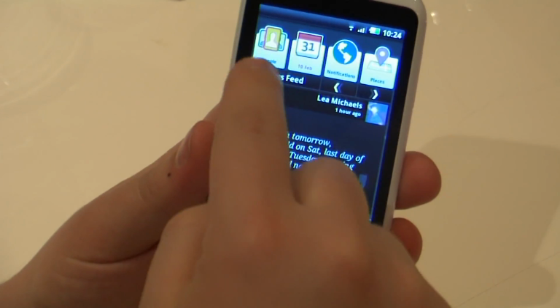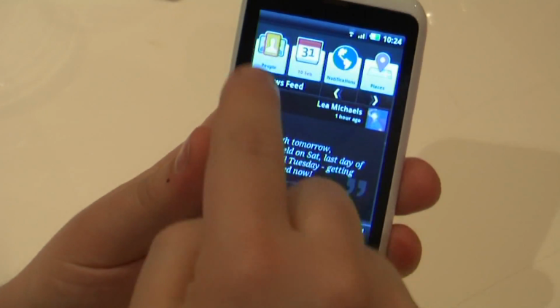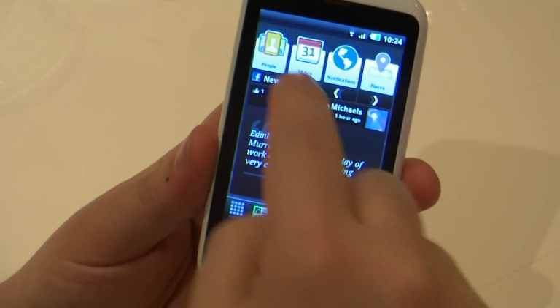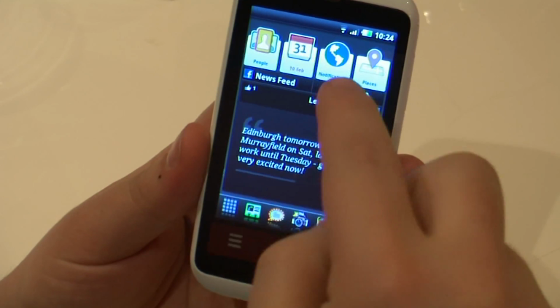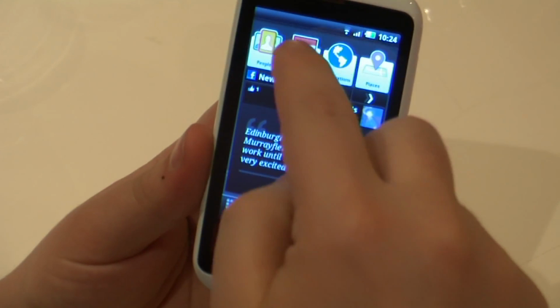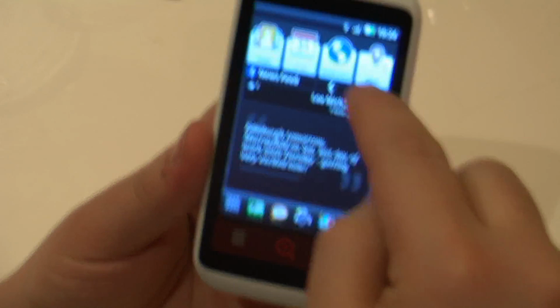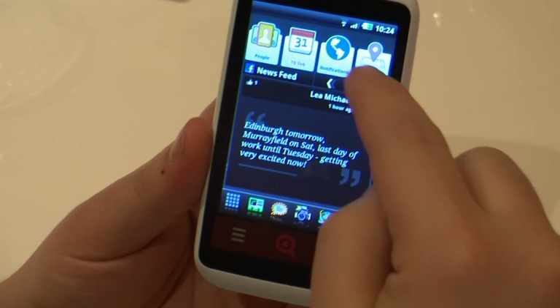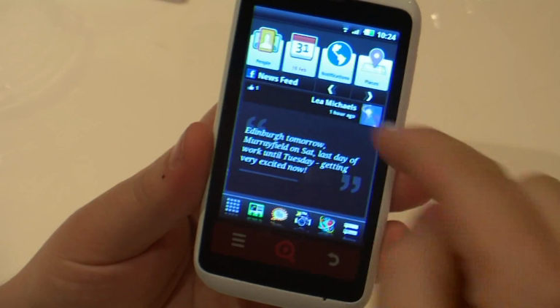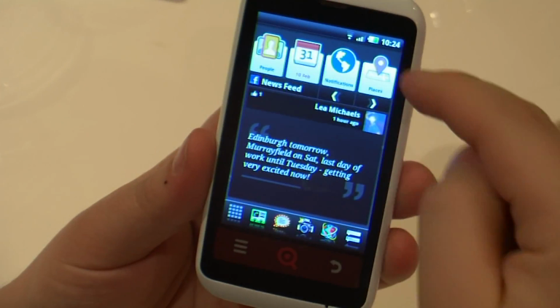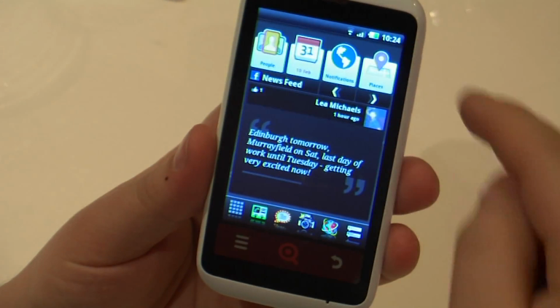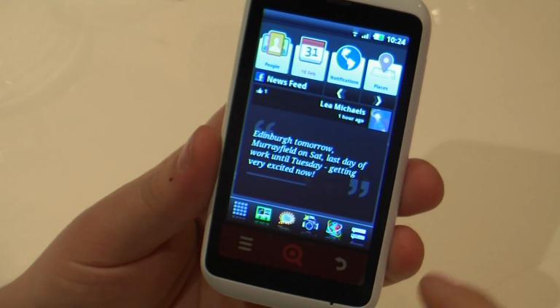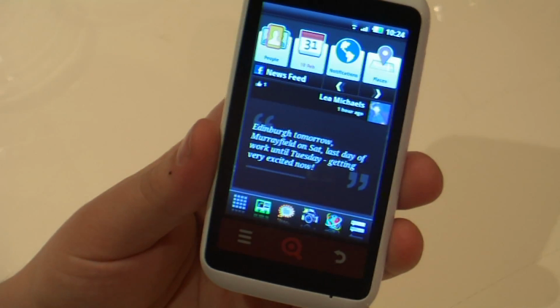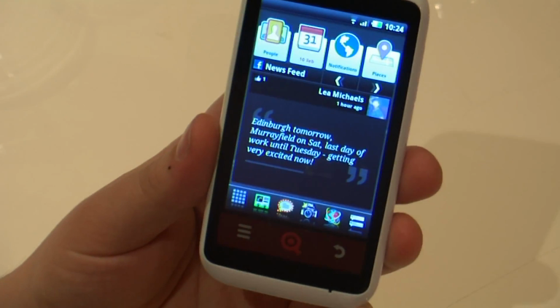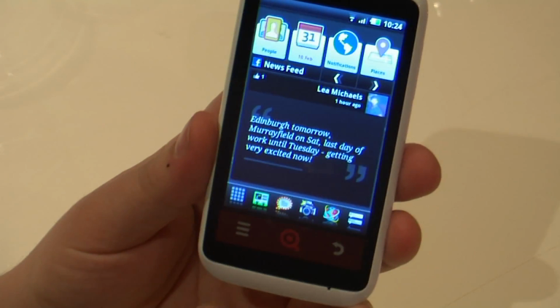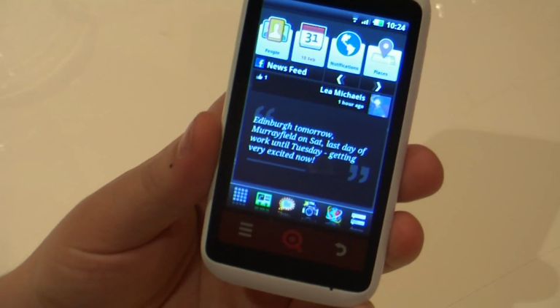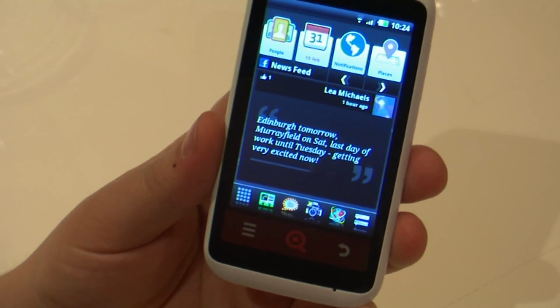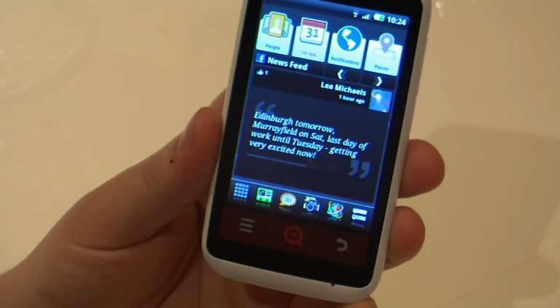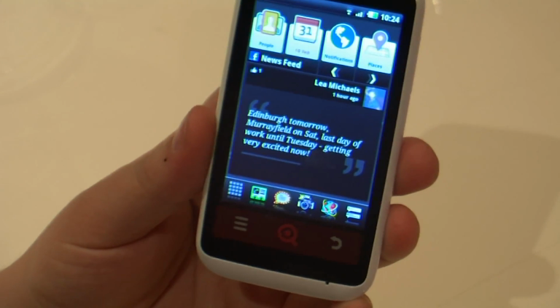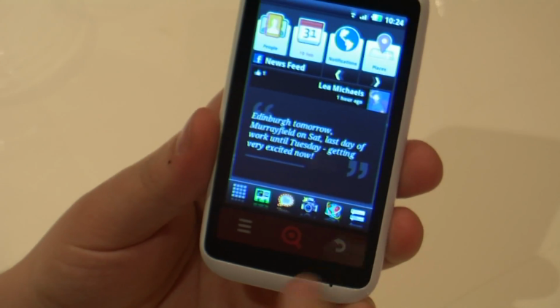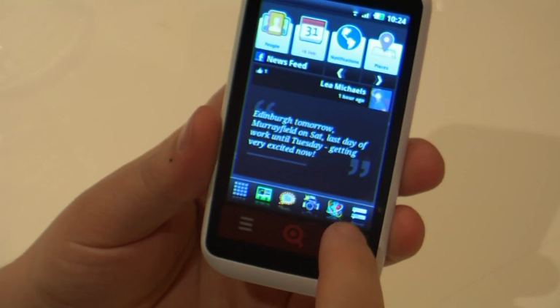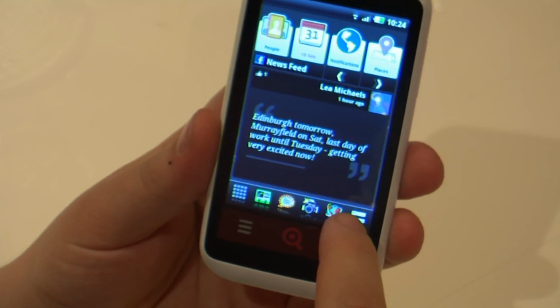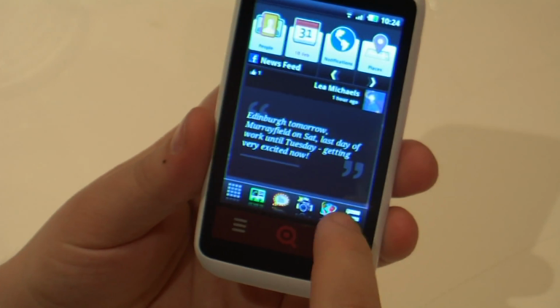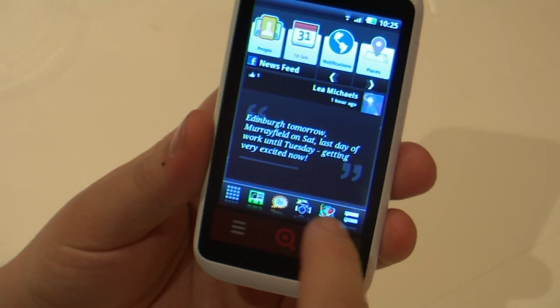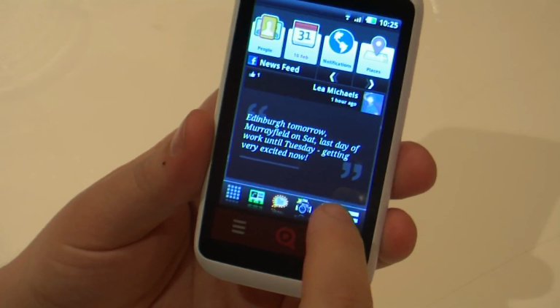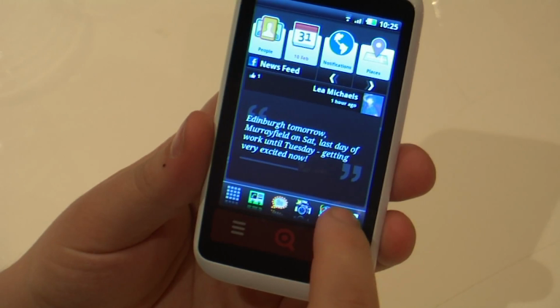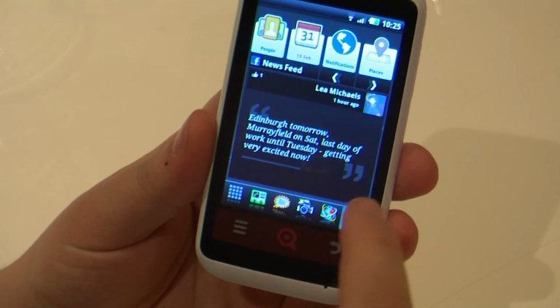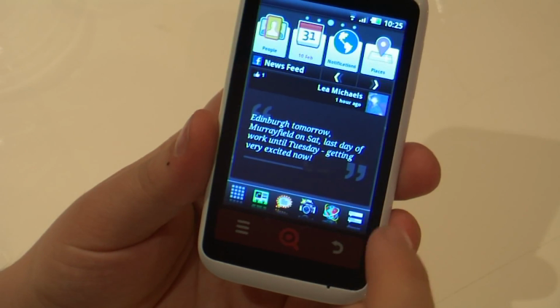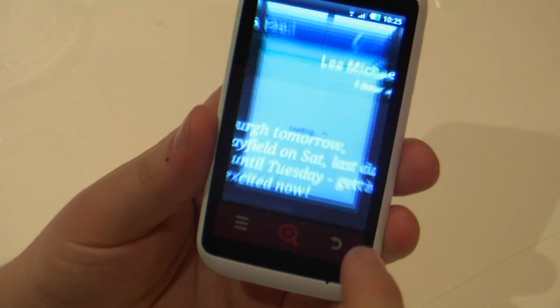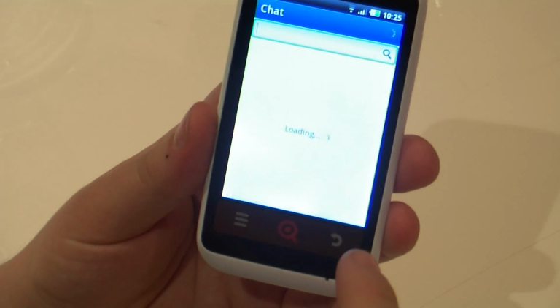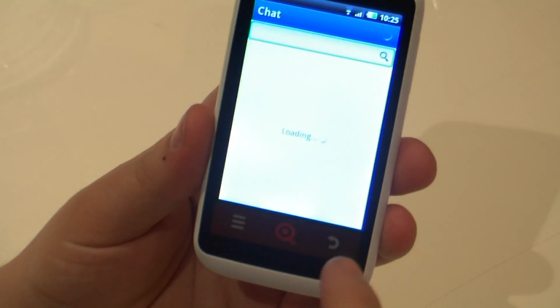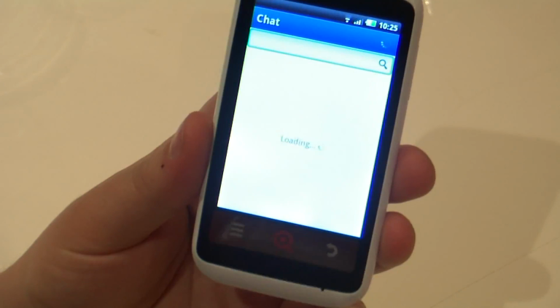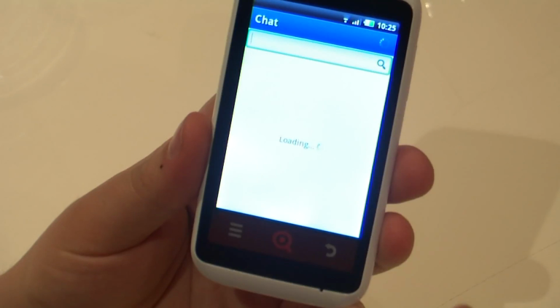You can go straight into people, events, notifications, or places. What we think is great about this phone is, for example, you can press this and go straight into Facebook Chat.